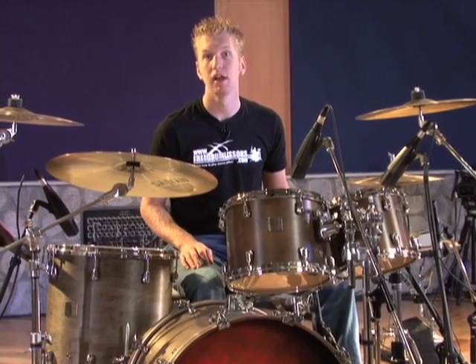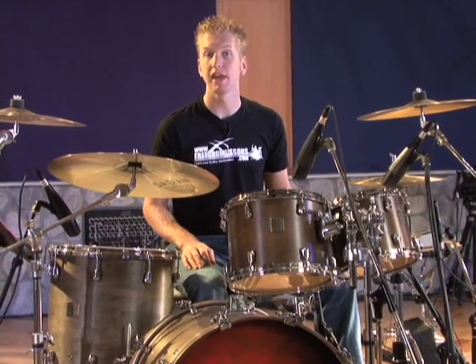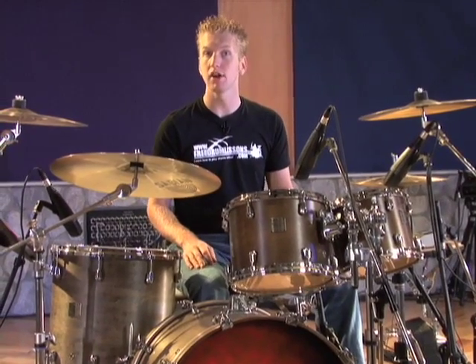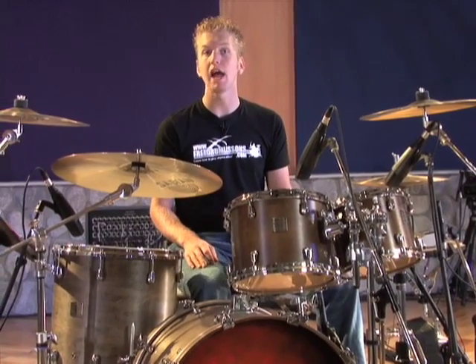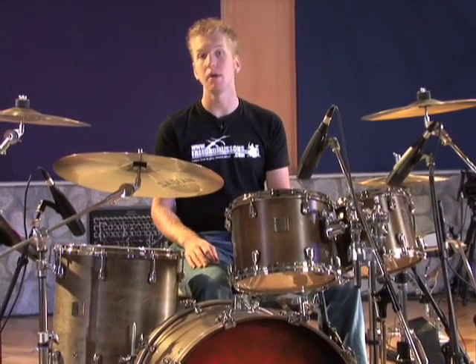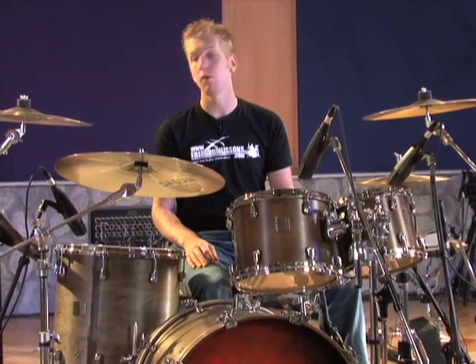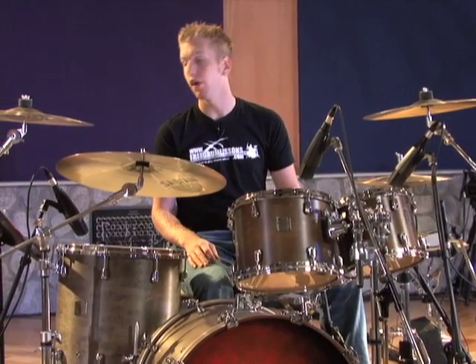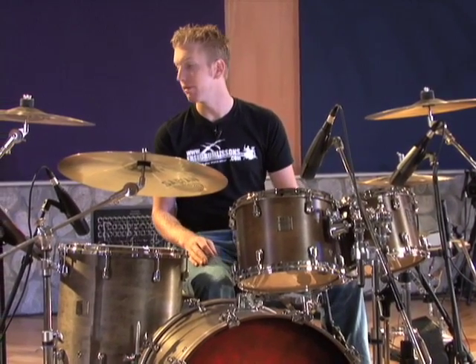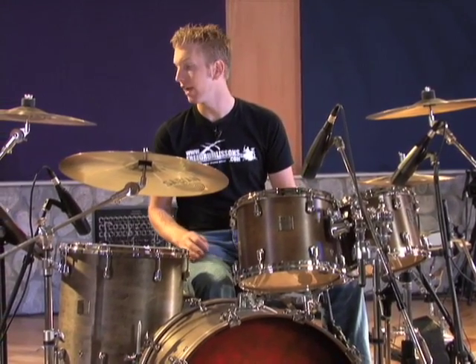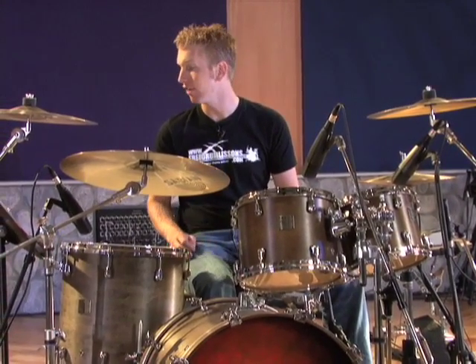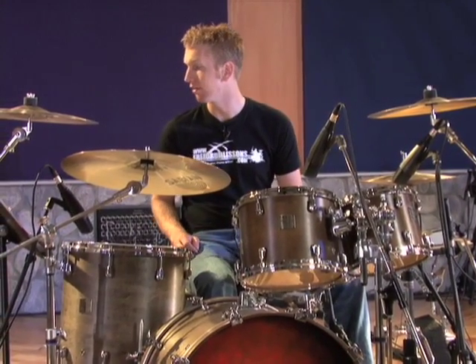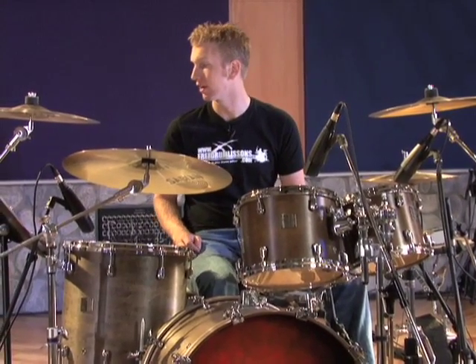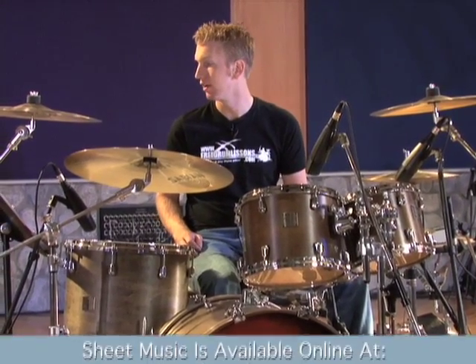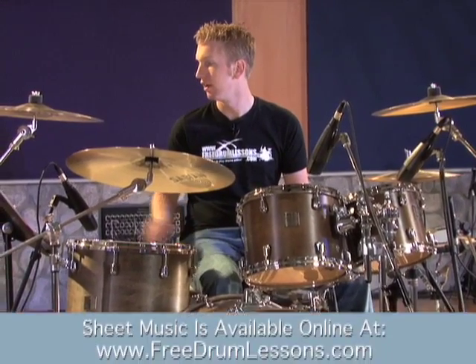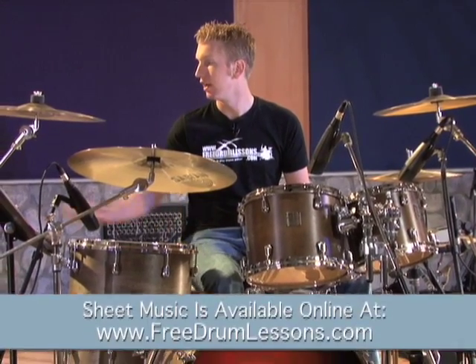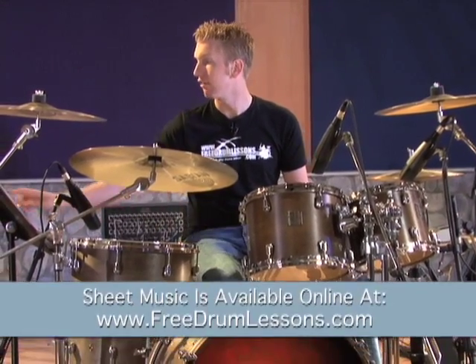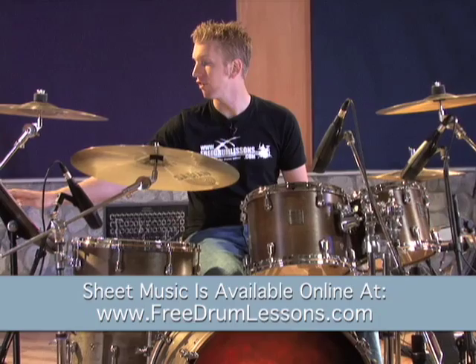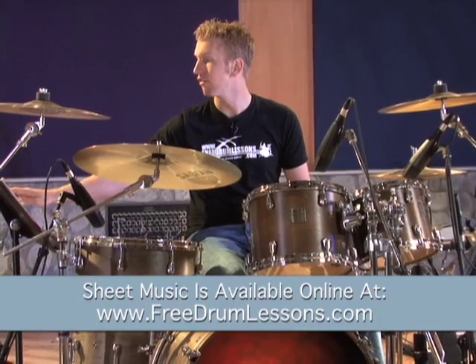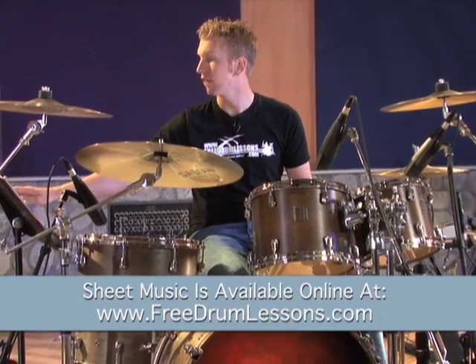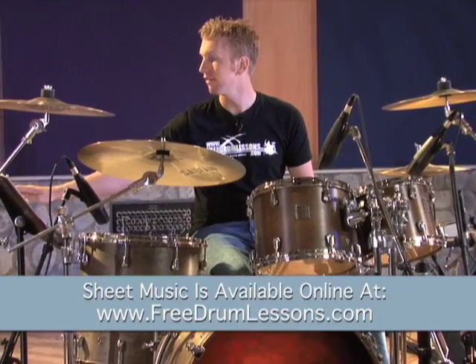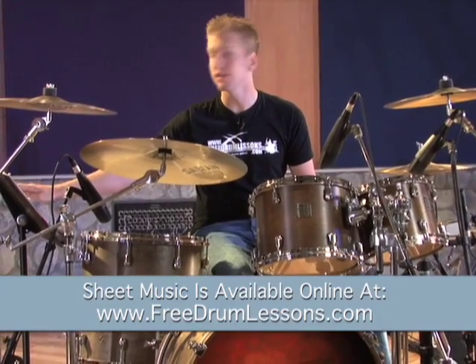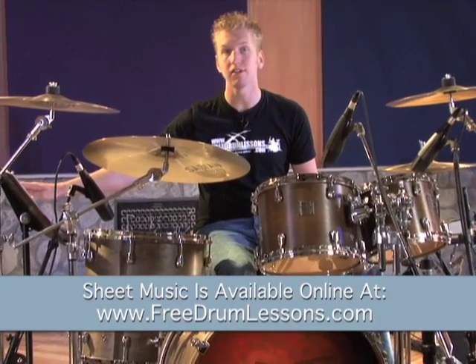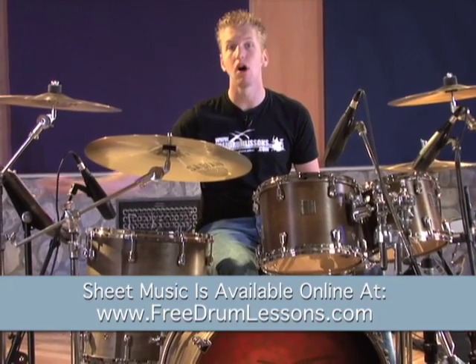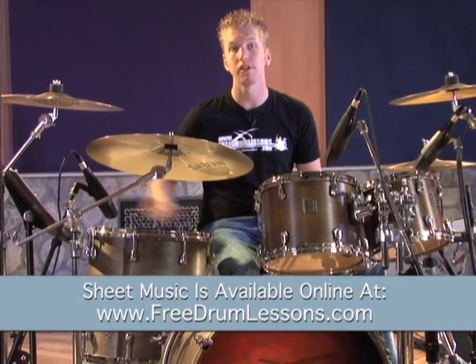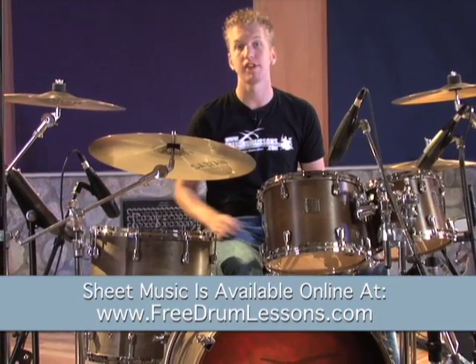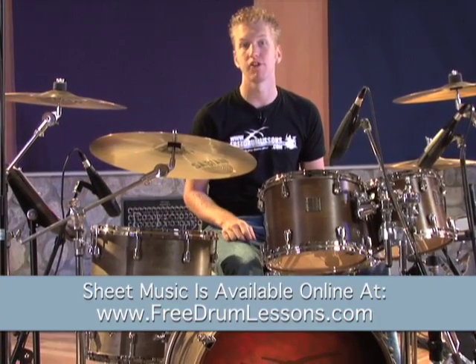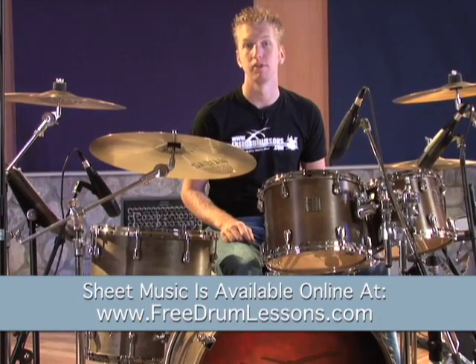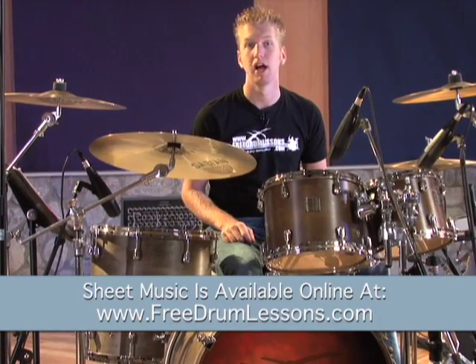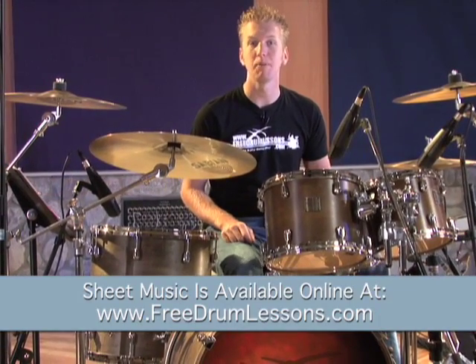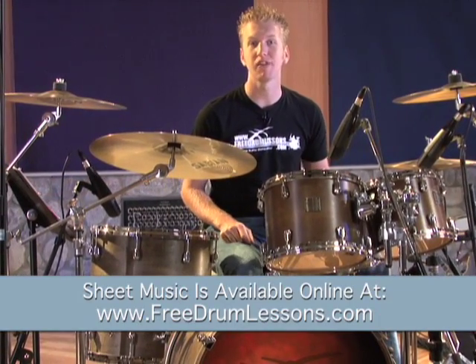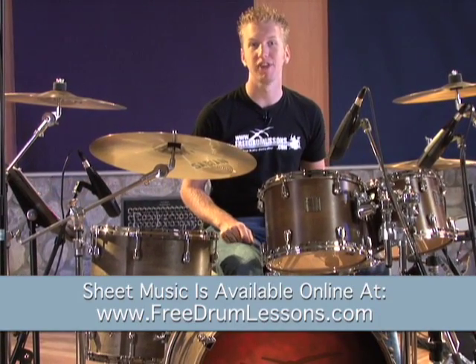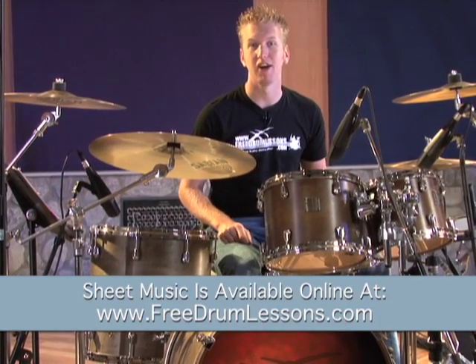Take a look at number one on the provided sheet music. It's just straight 16ths on the snare drum. I'll play it for you now.